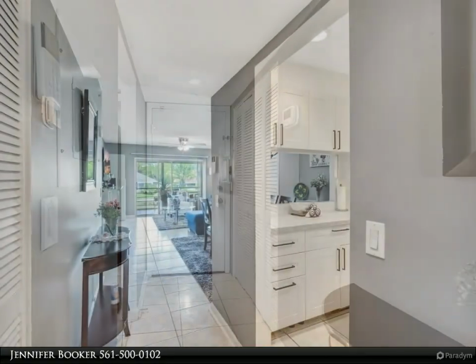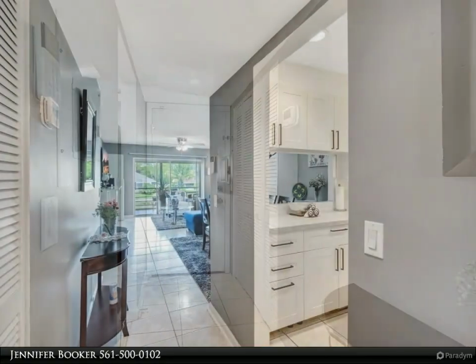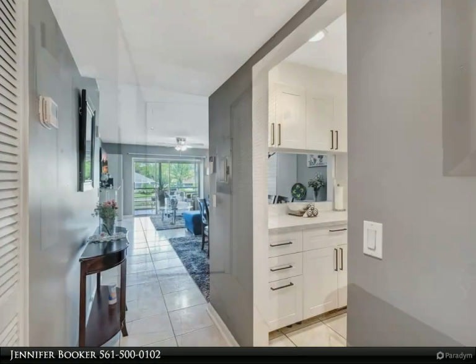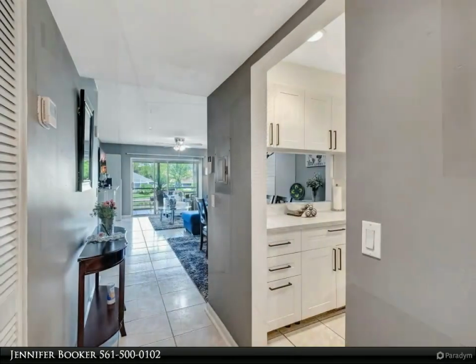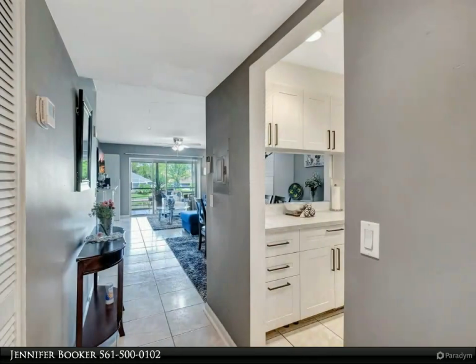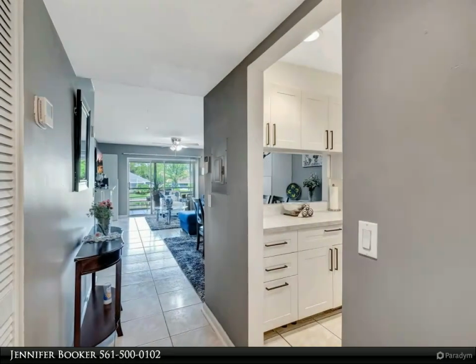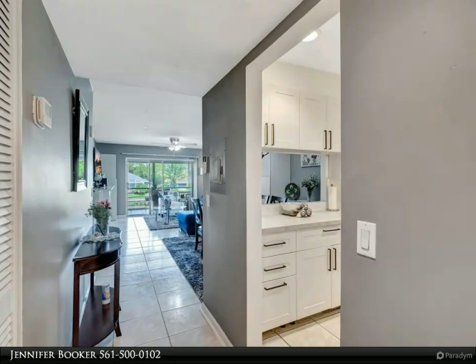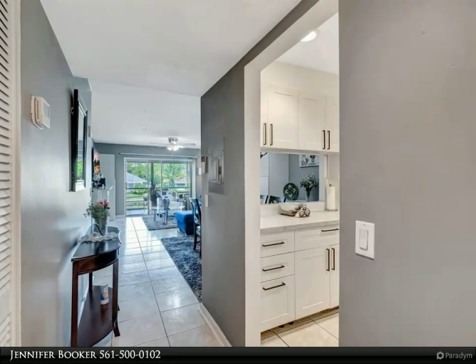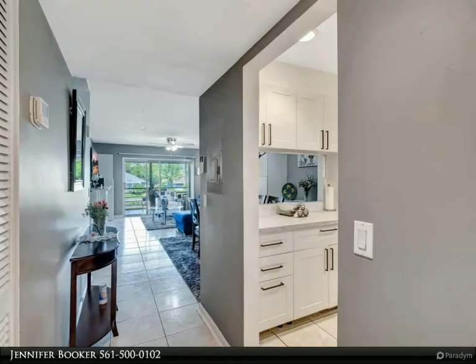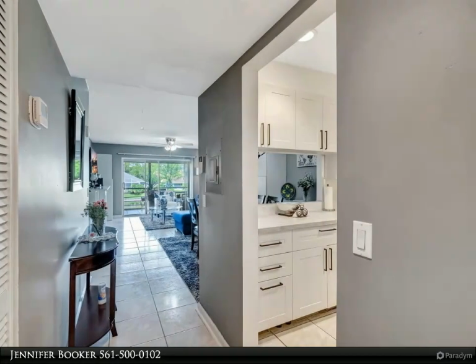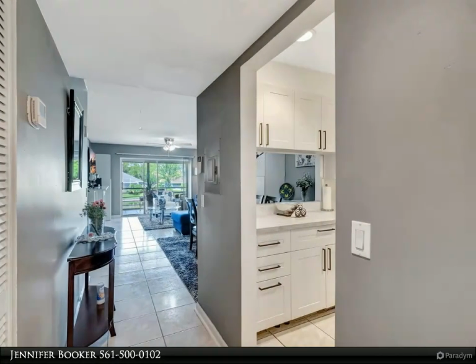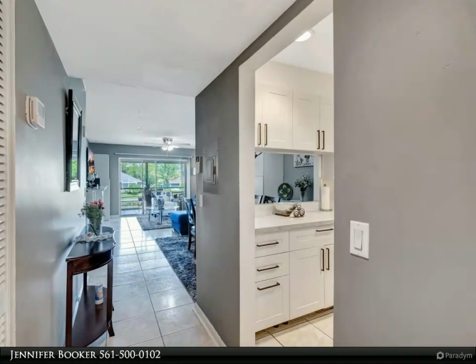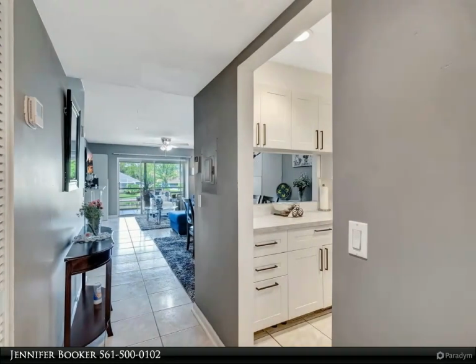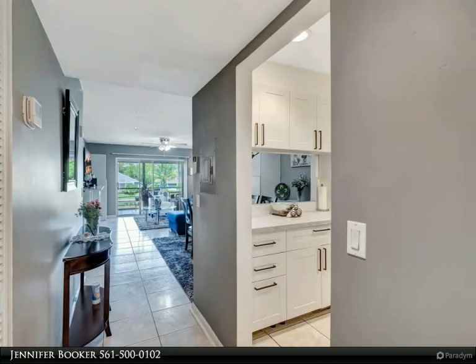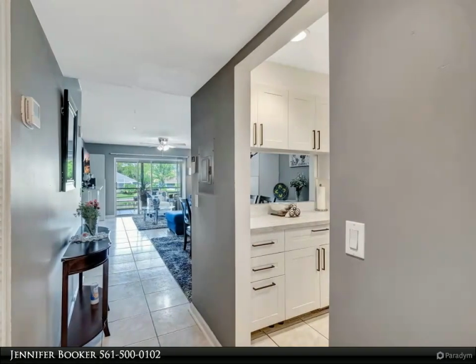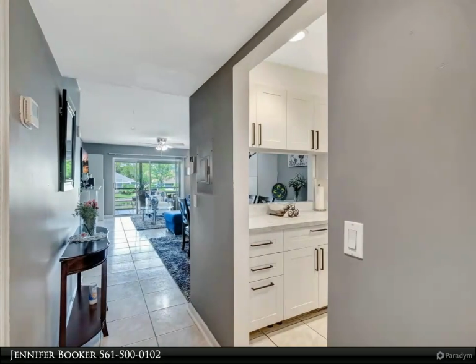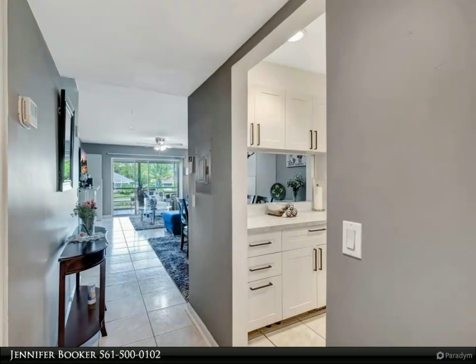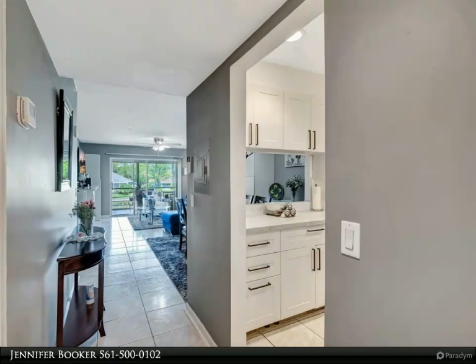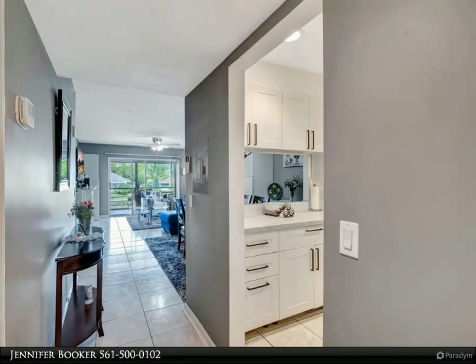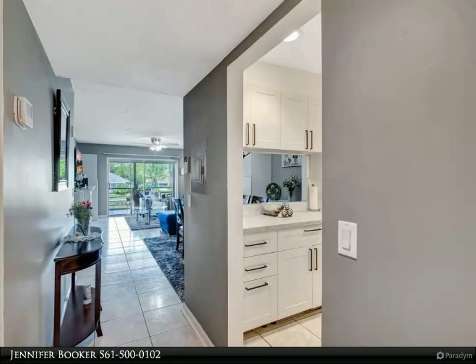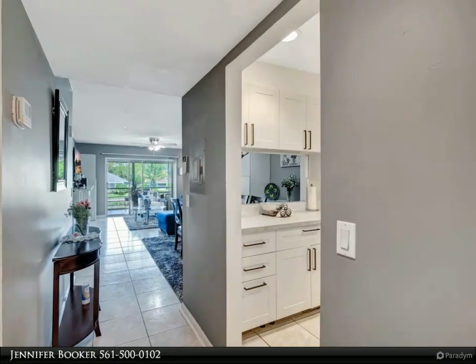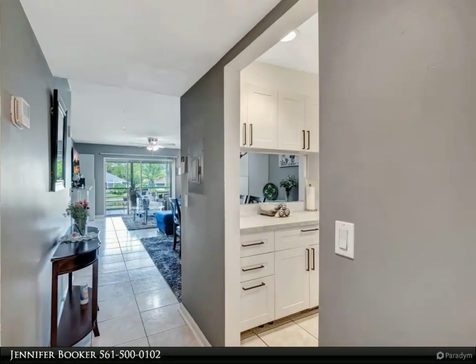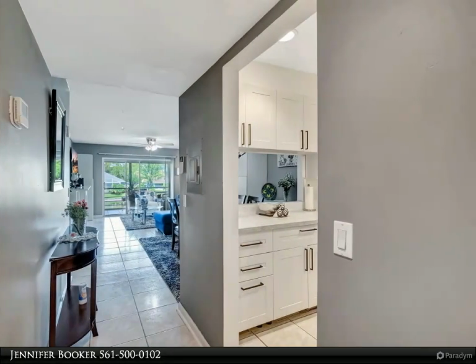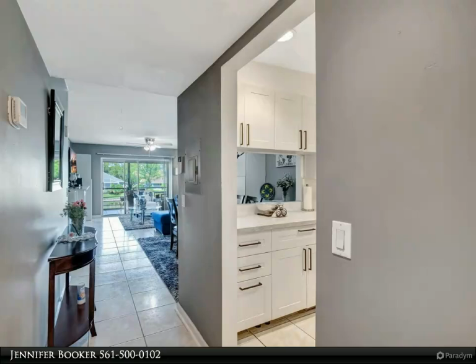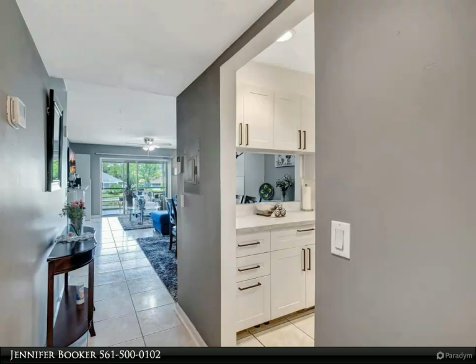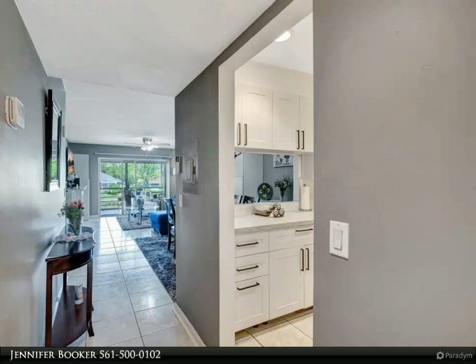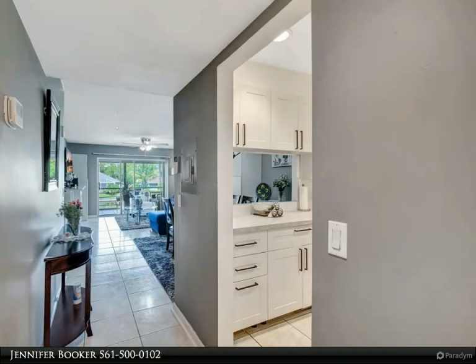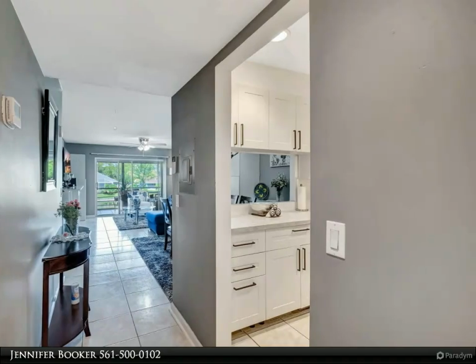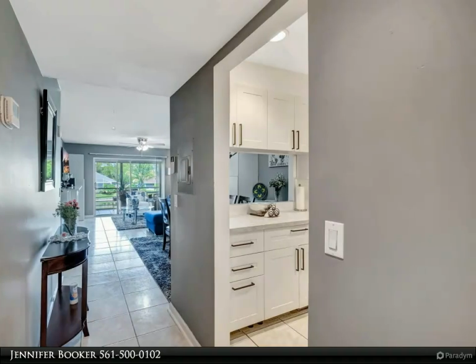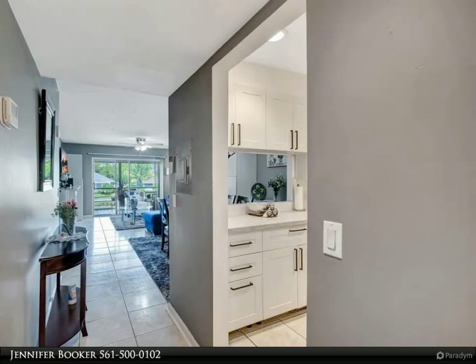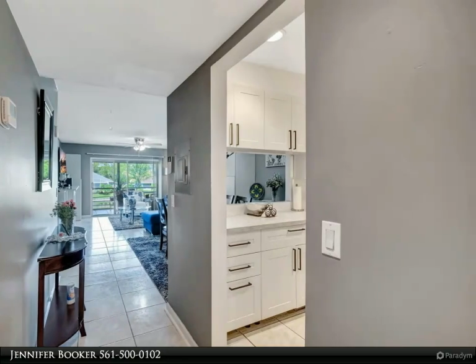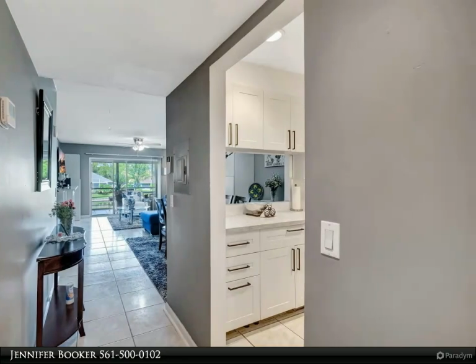As you step inside, you will be greeted by abundant natural light and stunning water views.